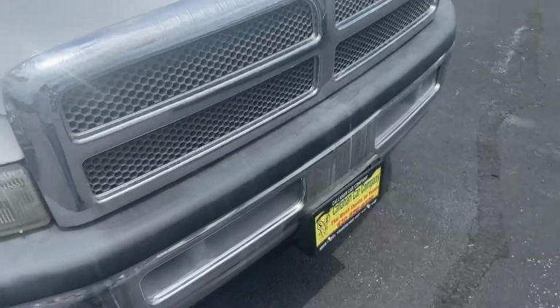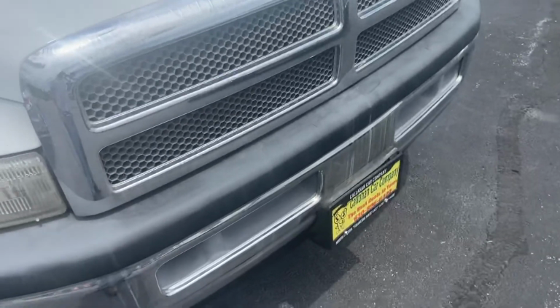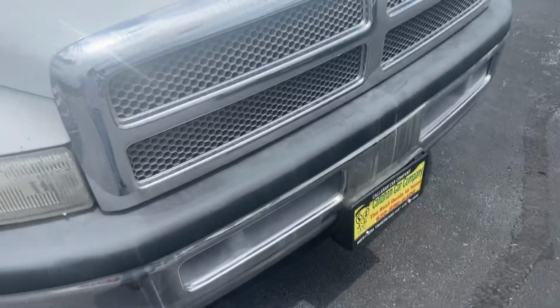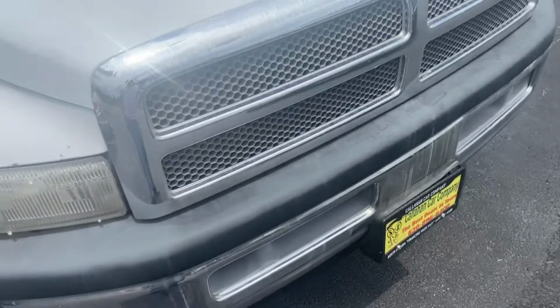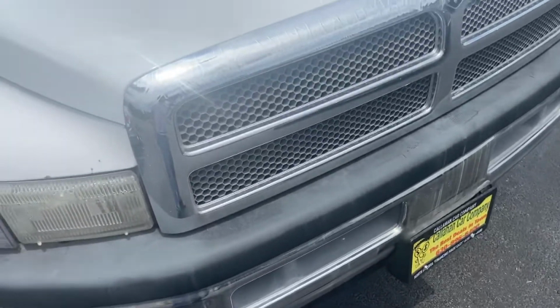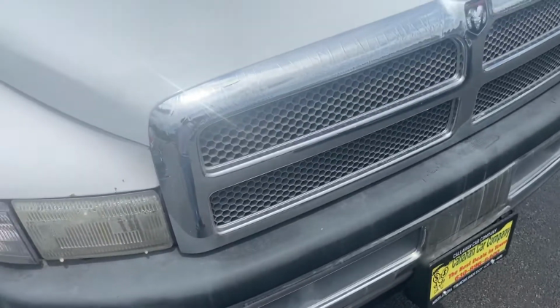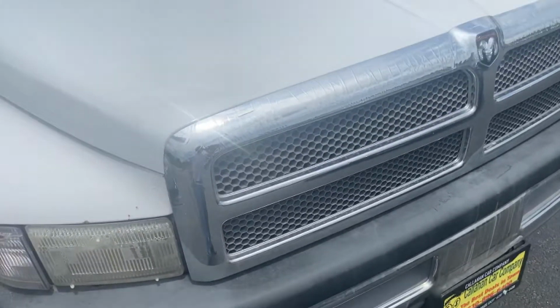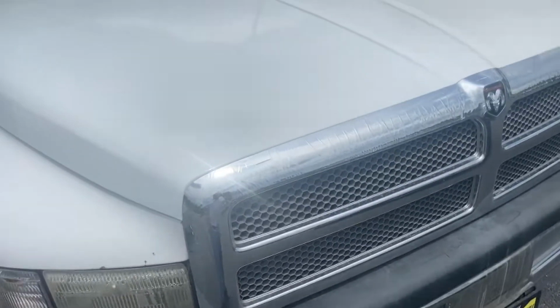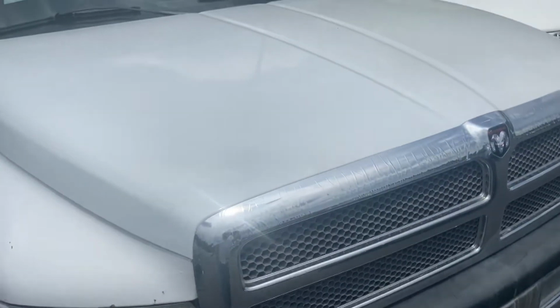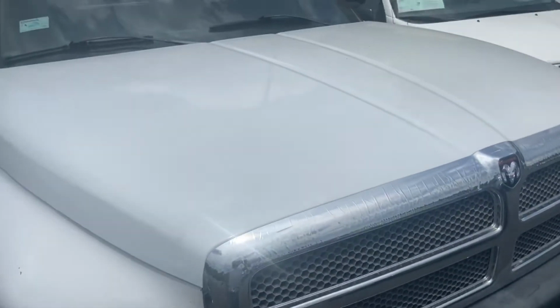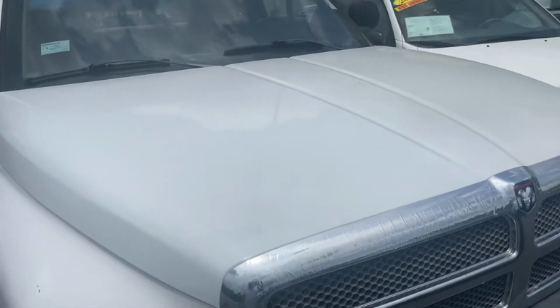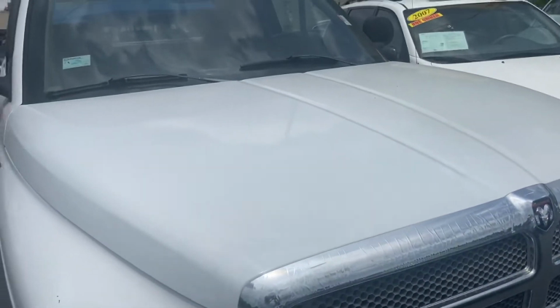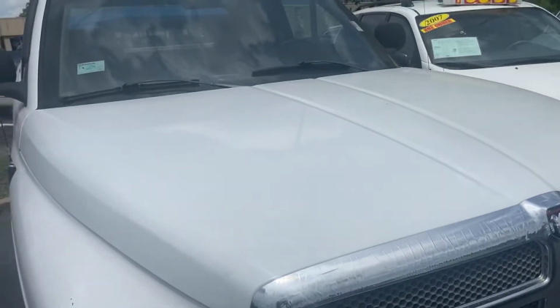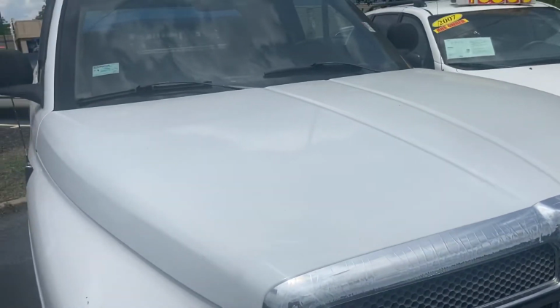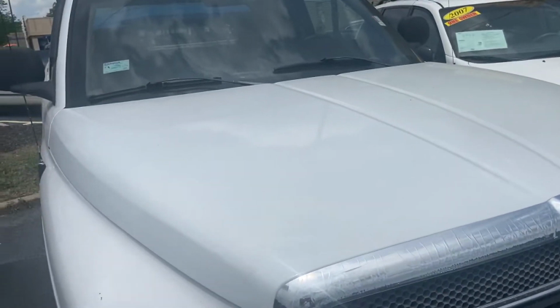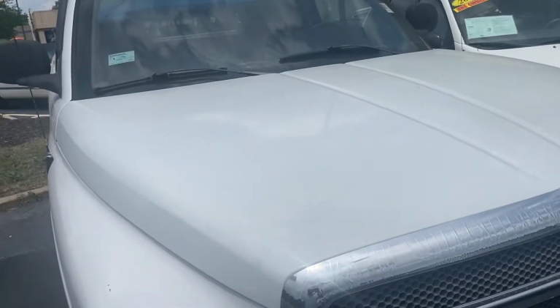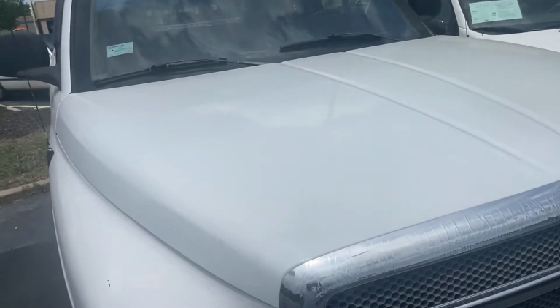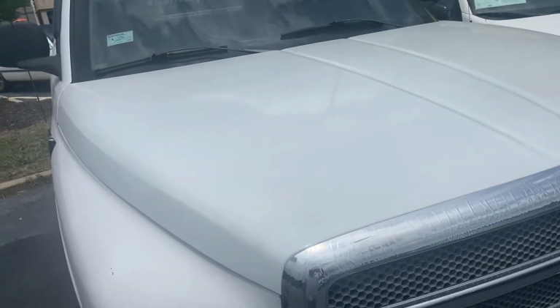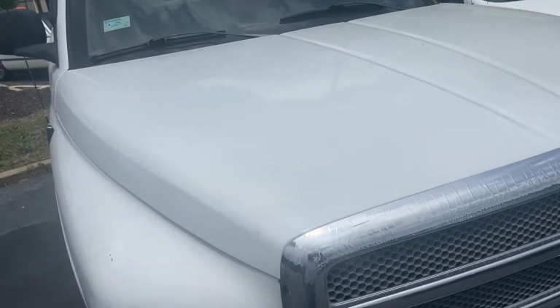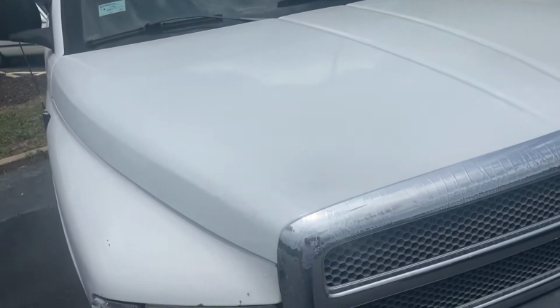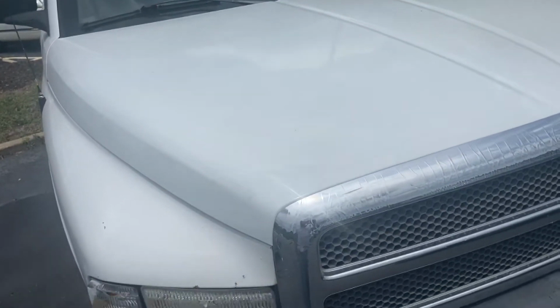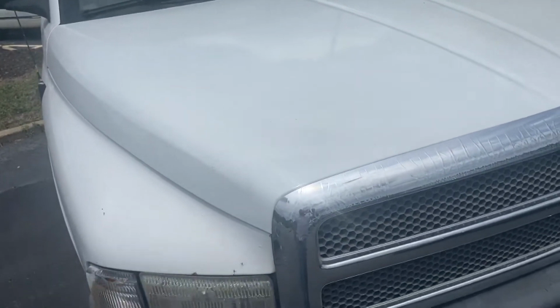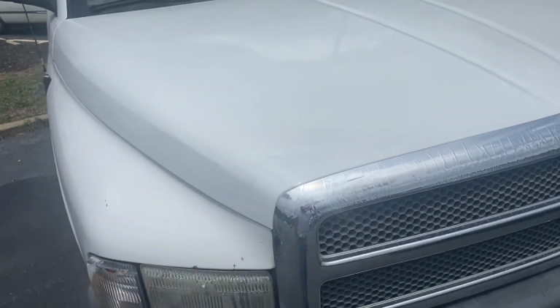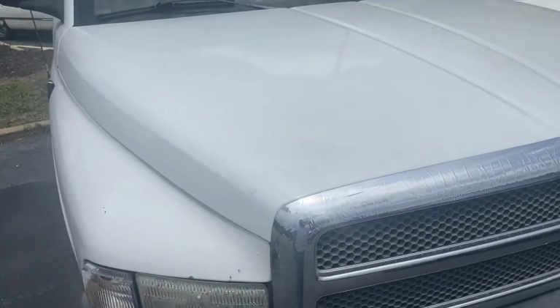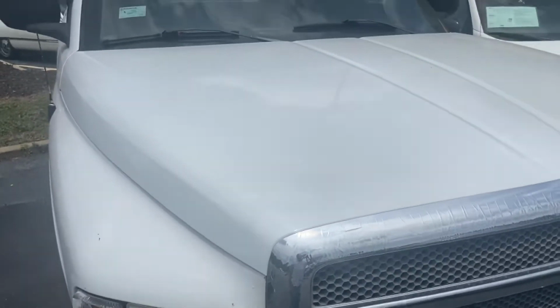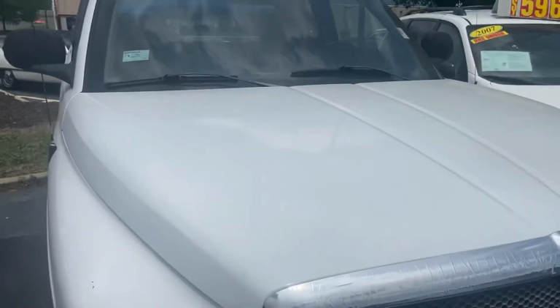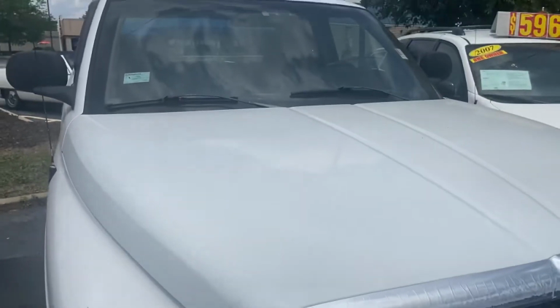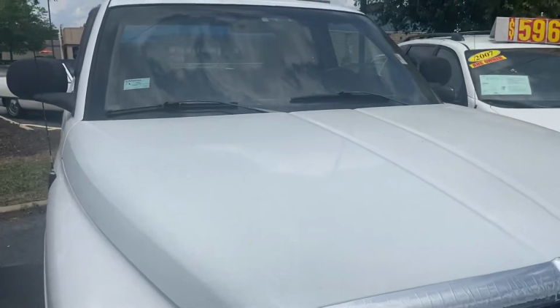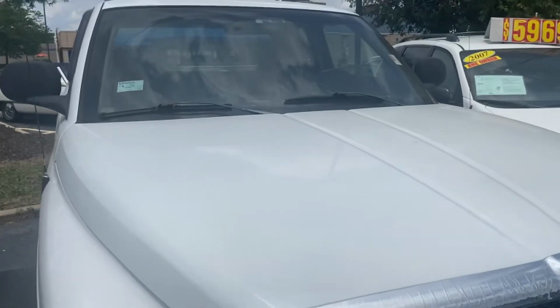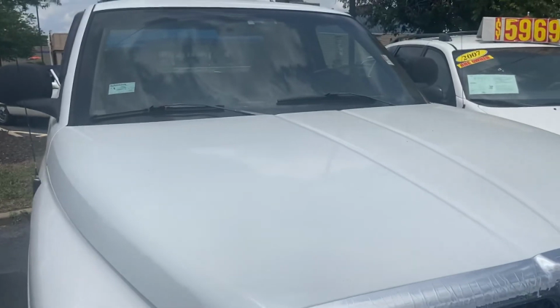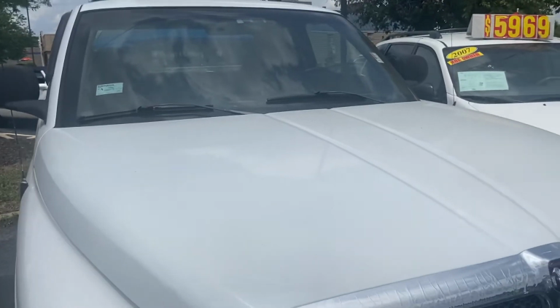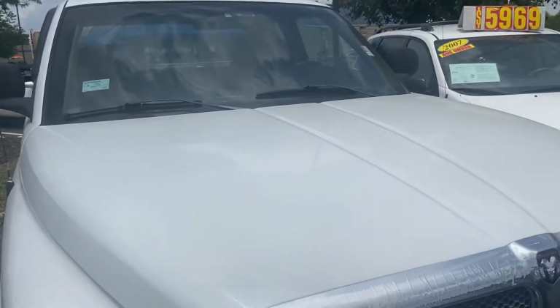Overall, this is a really cool find. I thank you all for watching this video on the 1999 Dodge Ram. Take care.